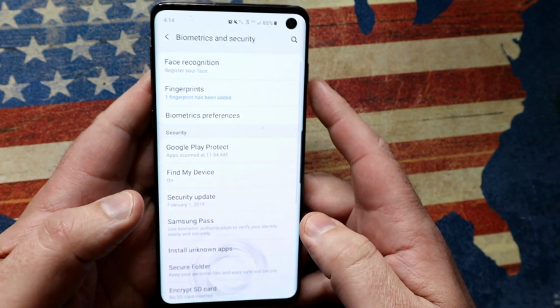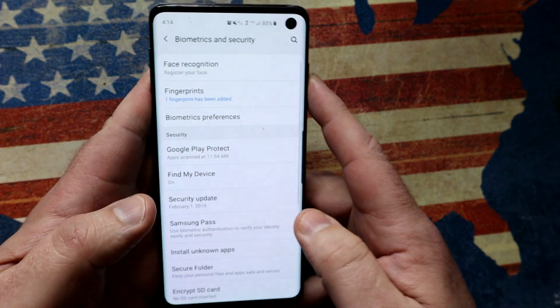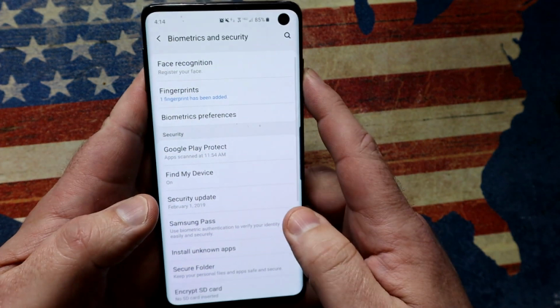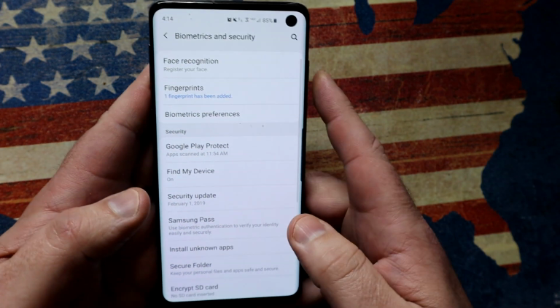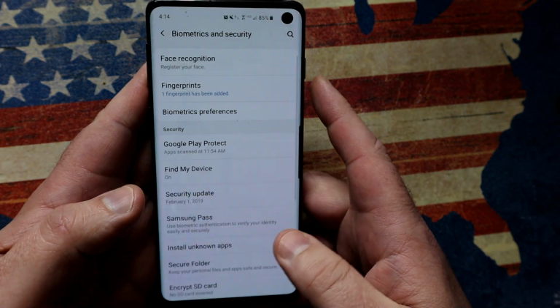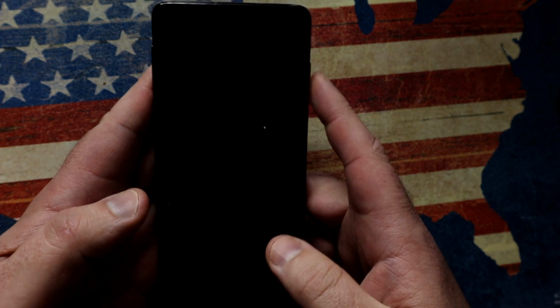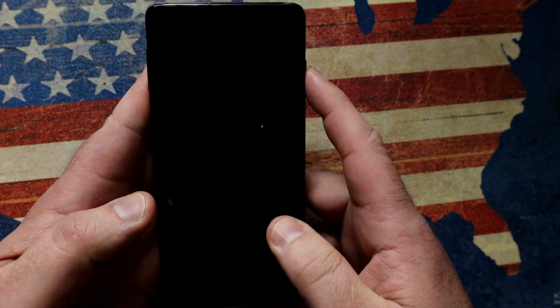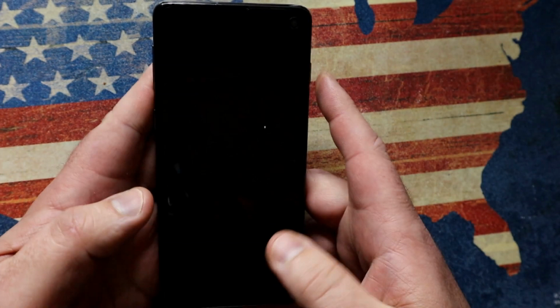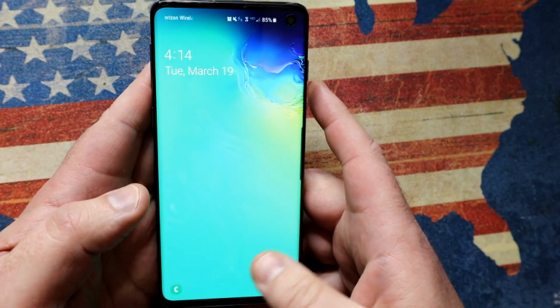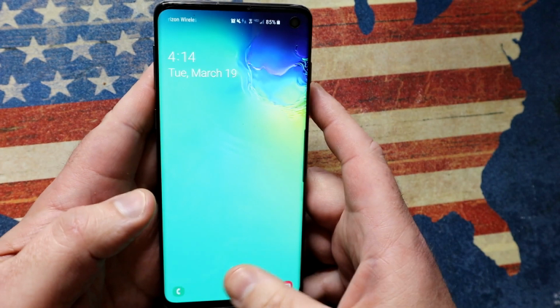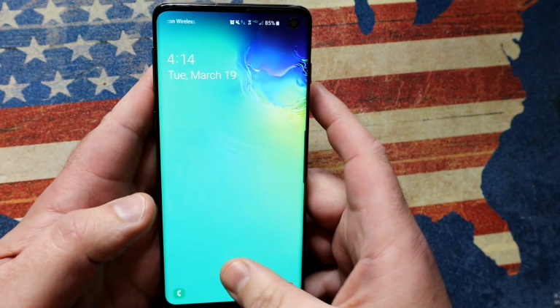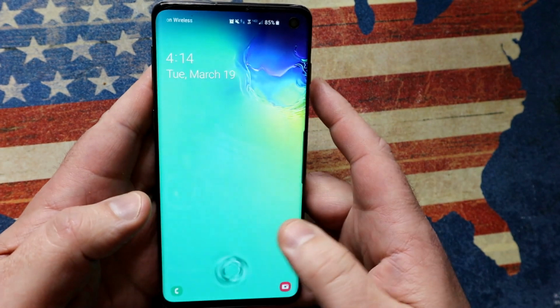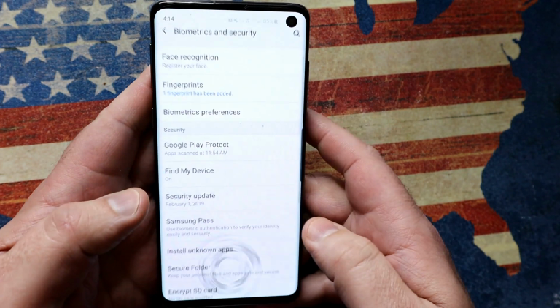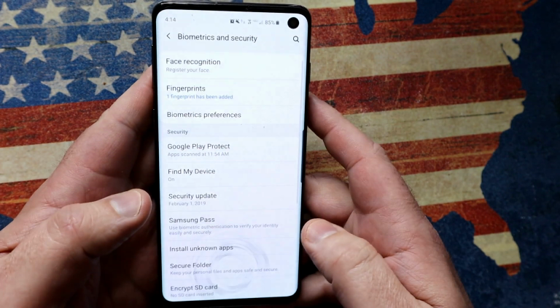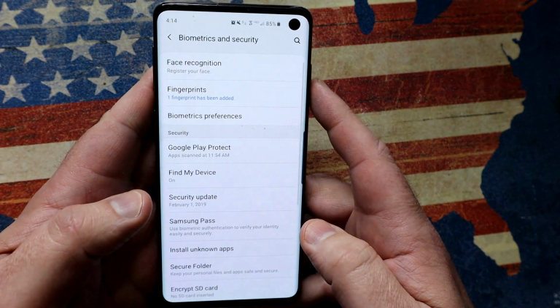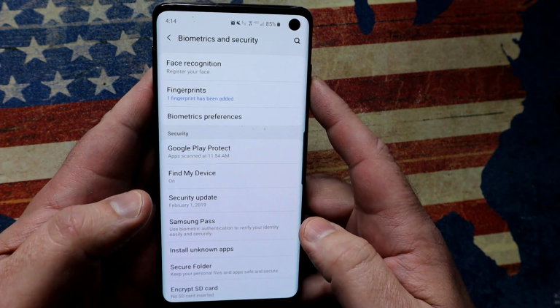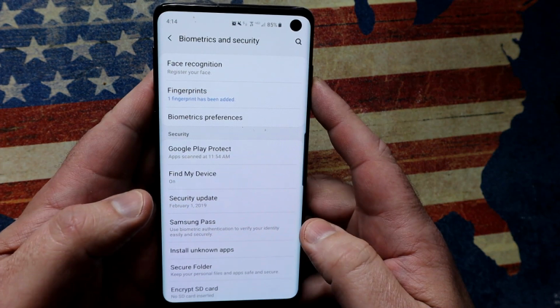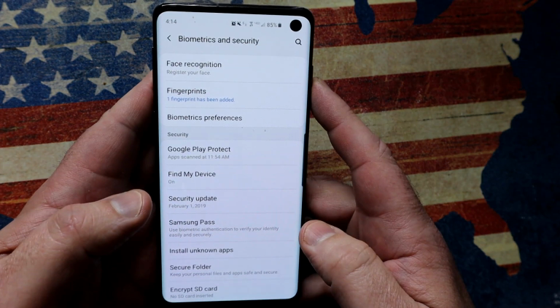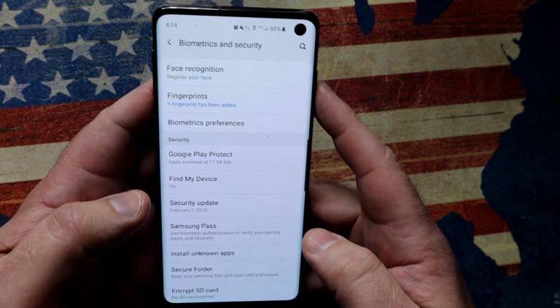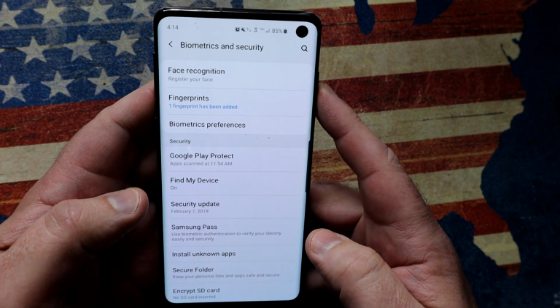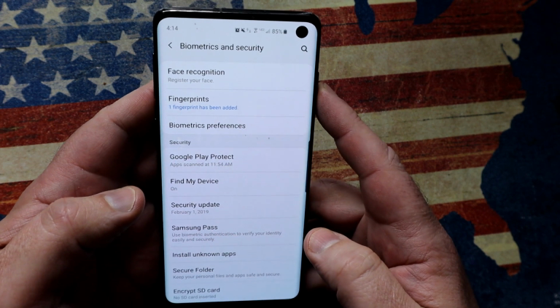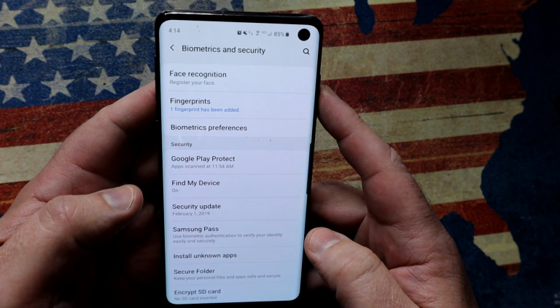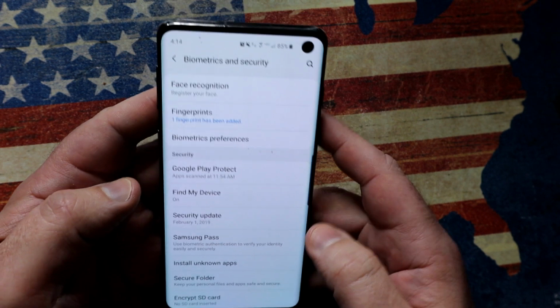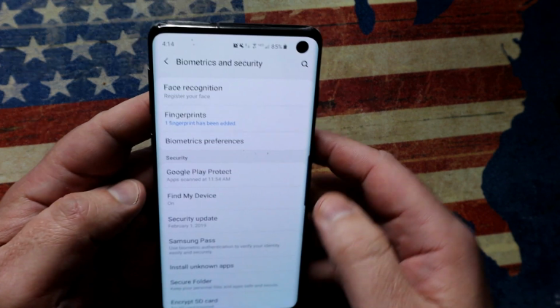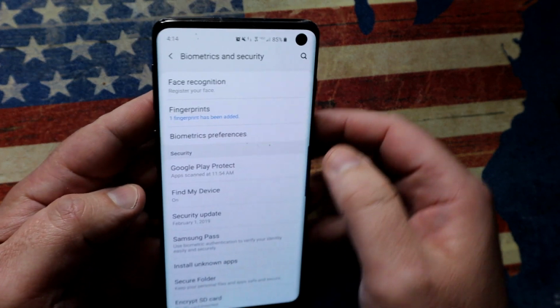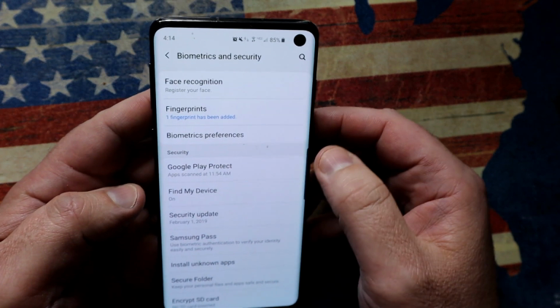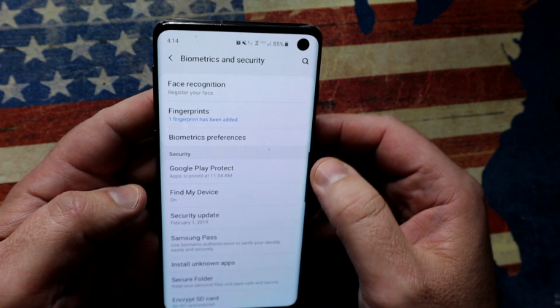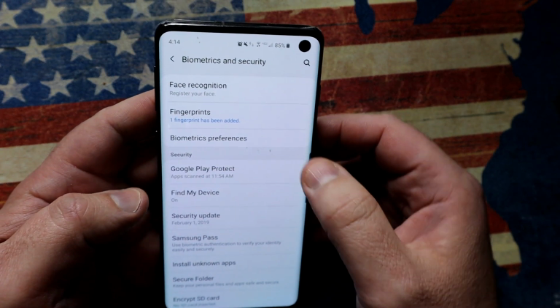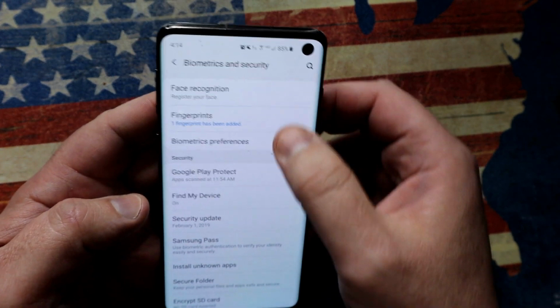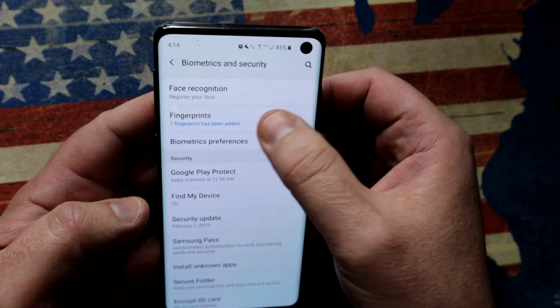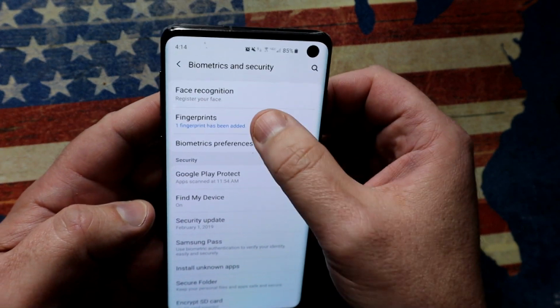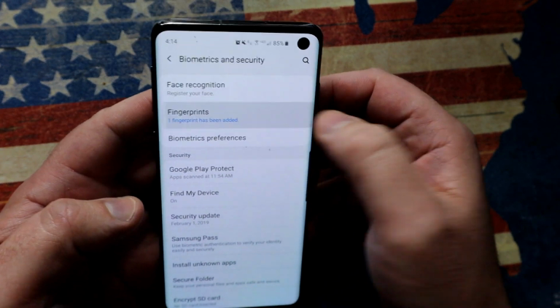Now, I'm not sure about security — whether this makes it less secure, maybe because you're only registering half a thumbprint. I don't know. But it's really all about making it faster.